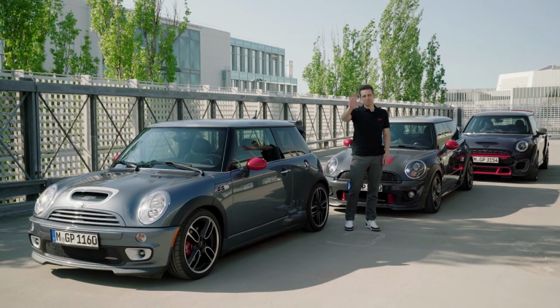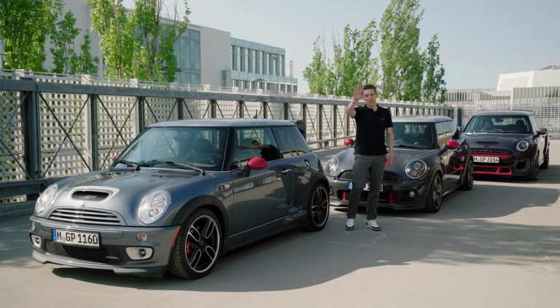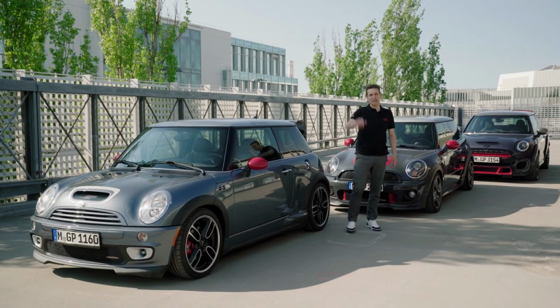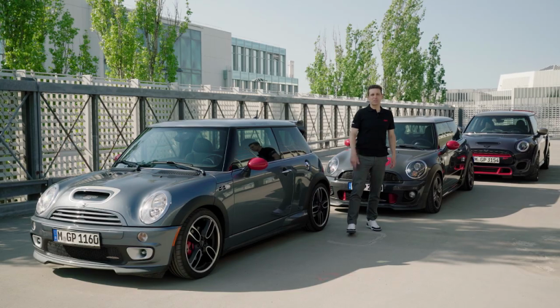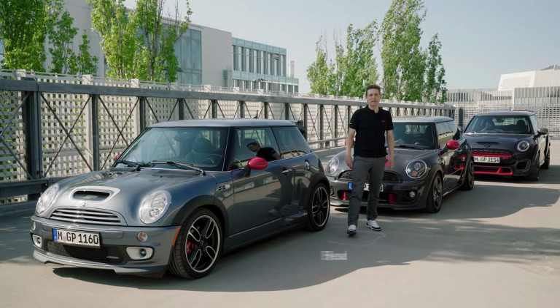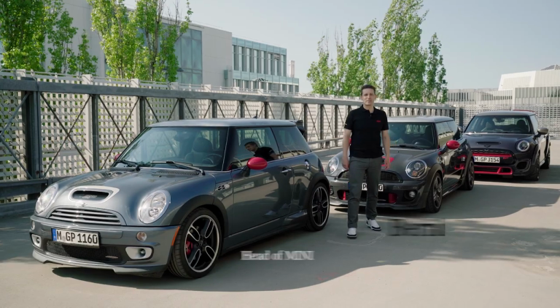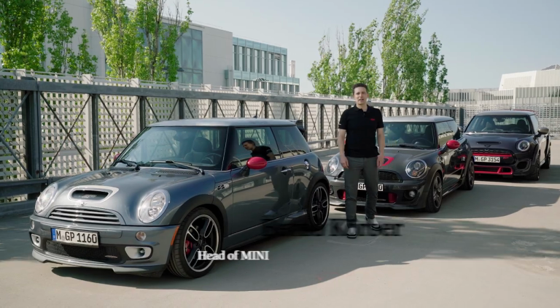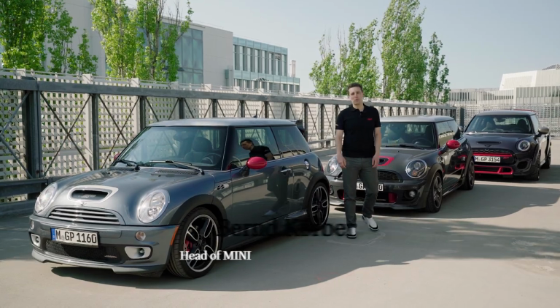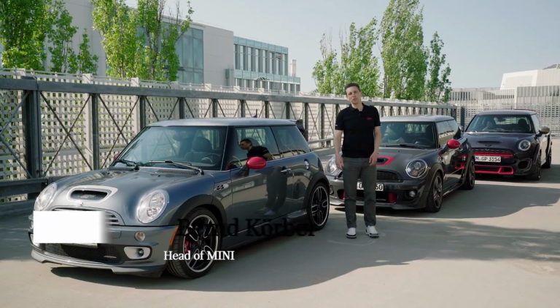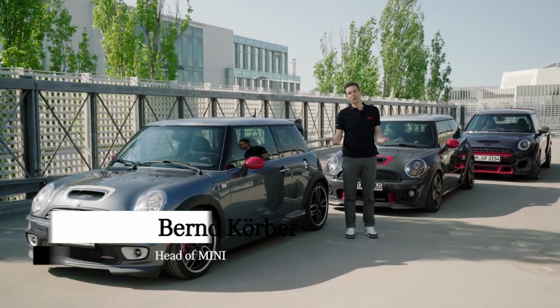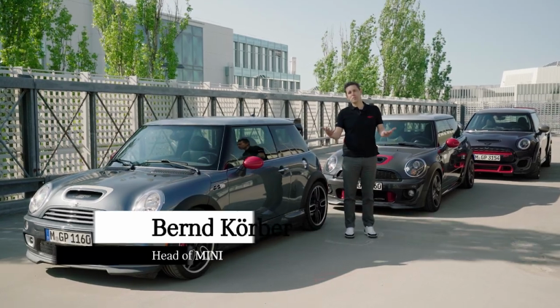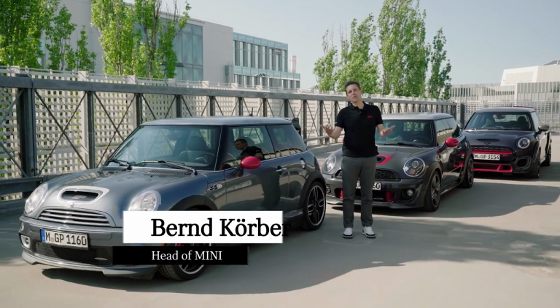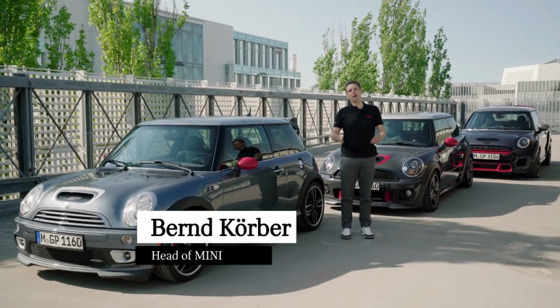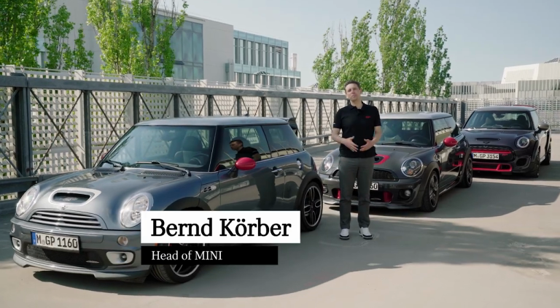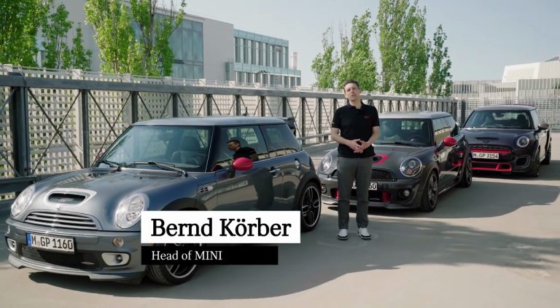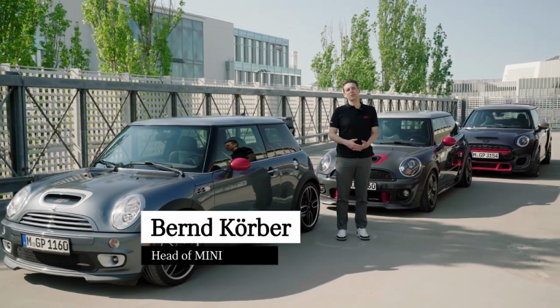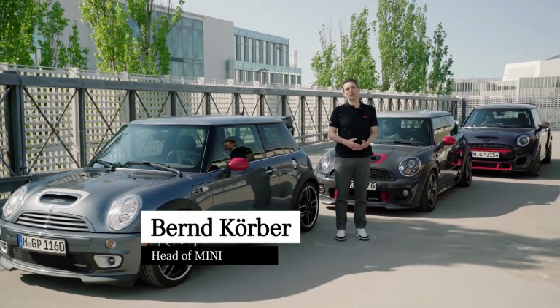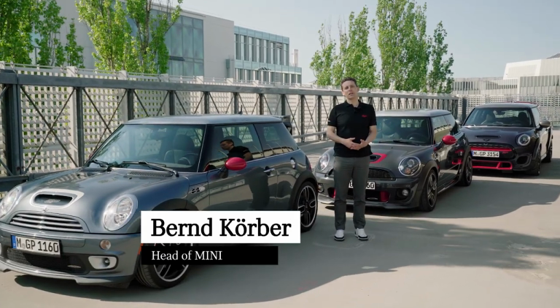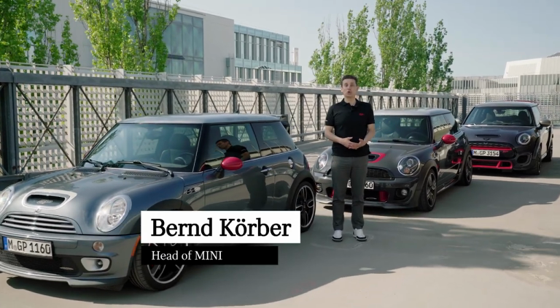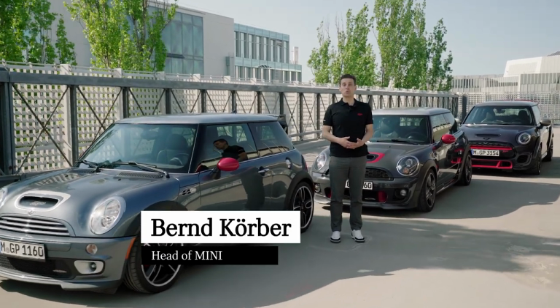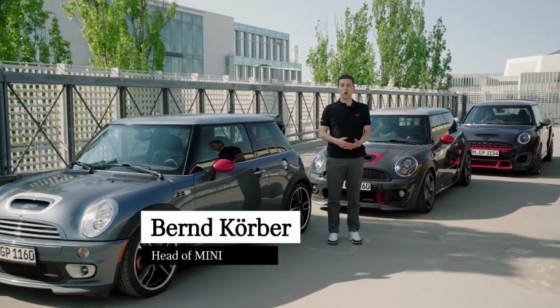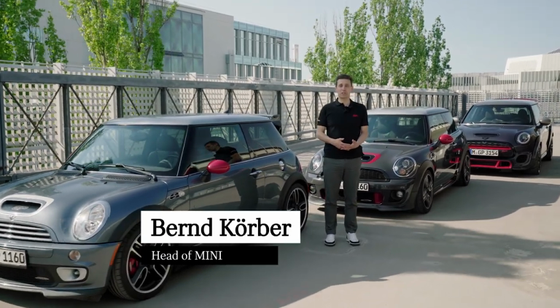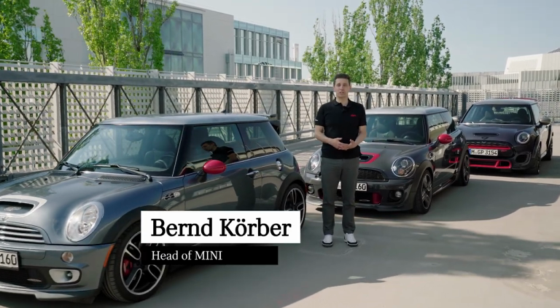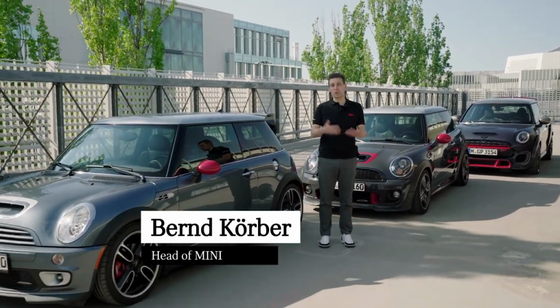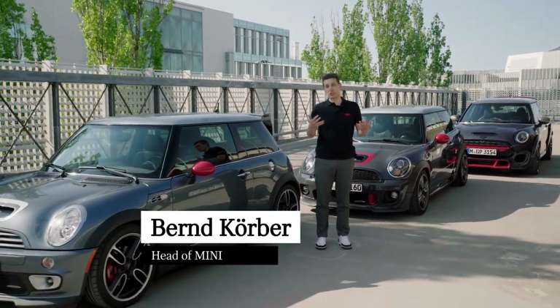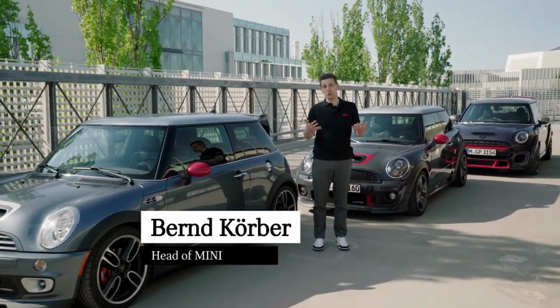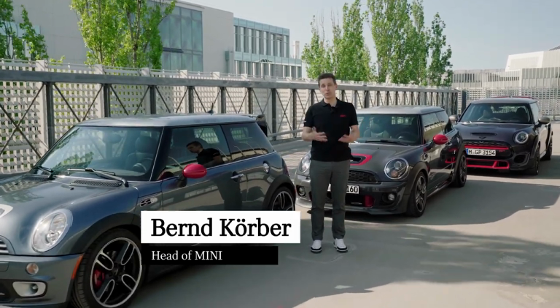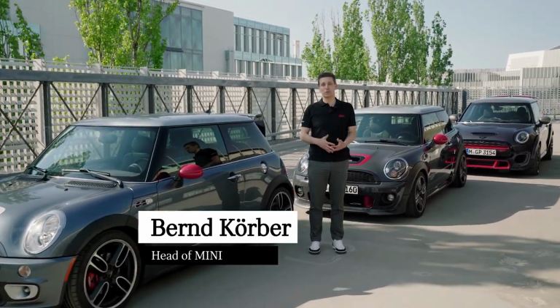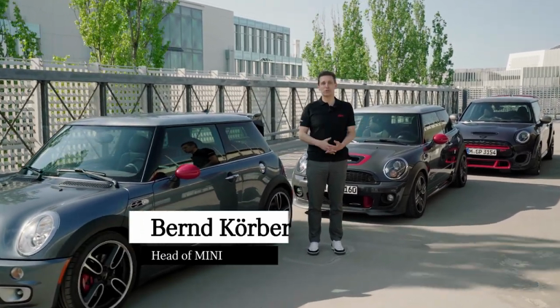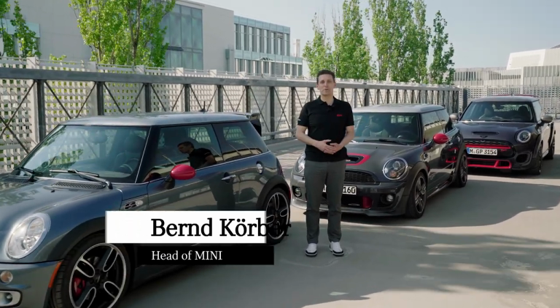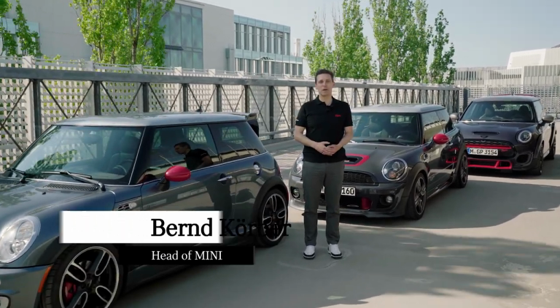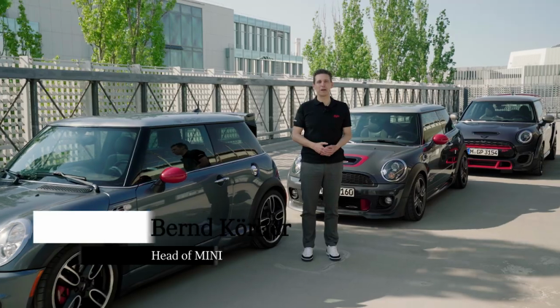Hi, this is Bernd. I wanted to give you a brief update on John Cooper Works and what's new, what's new in the pipeline.